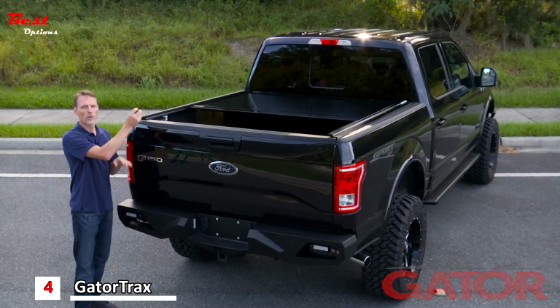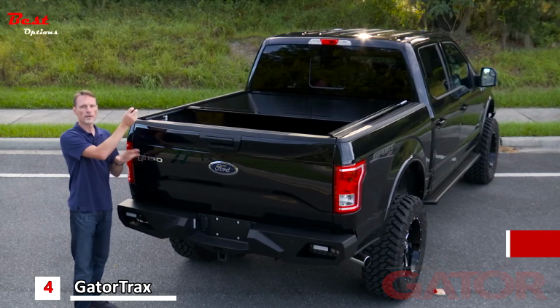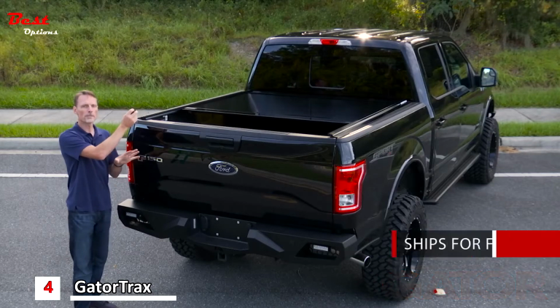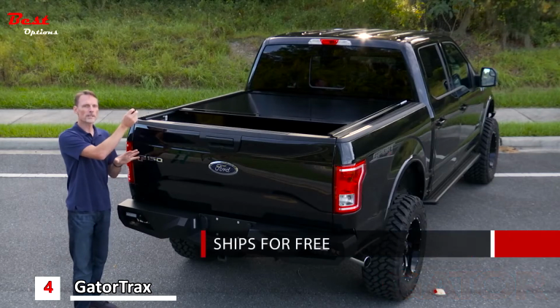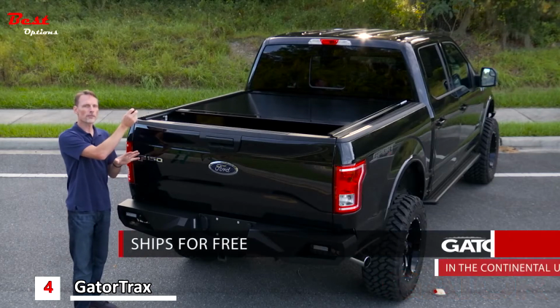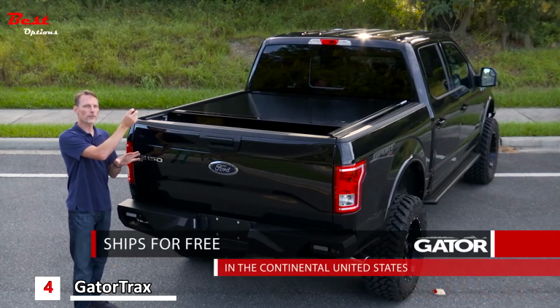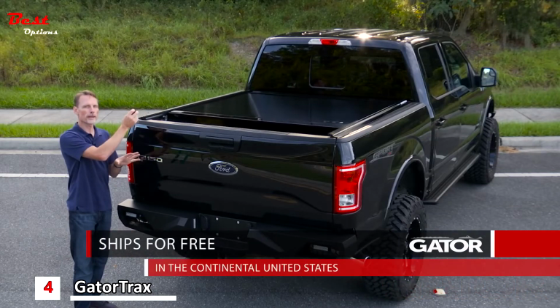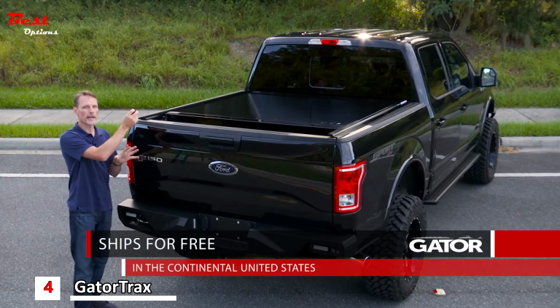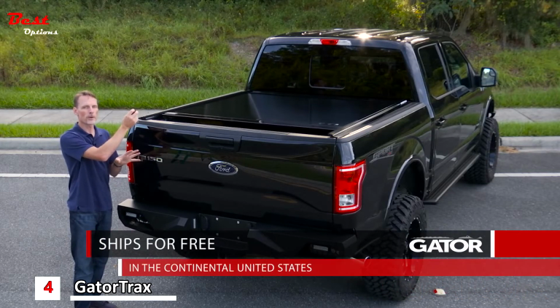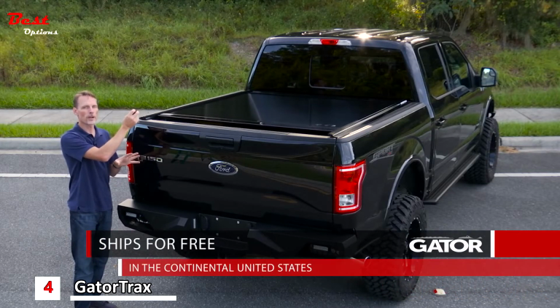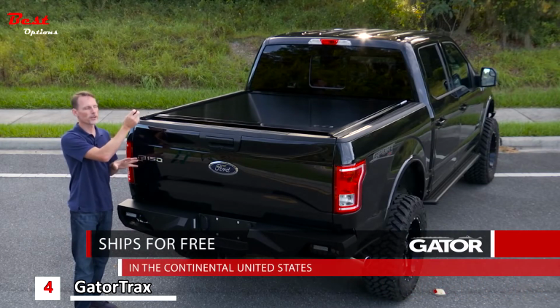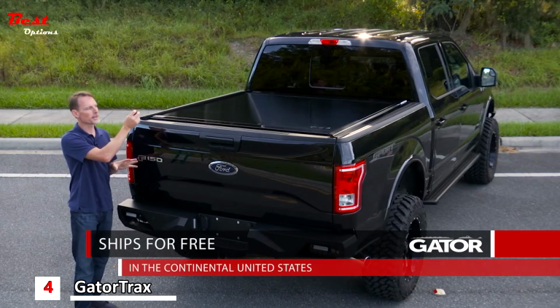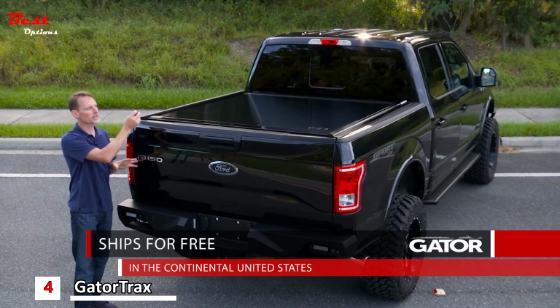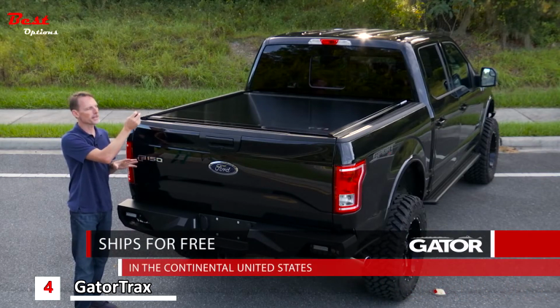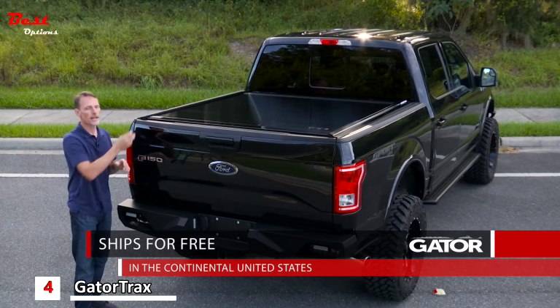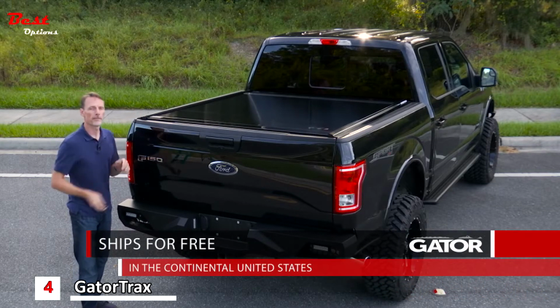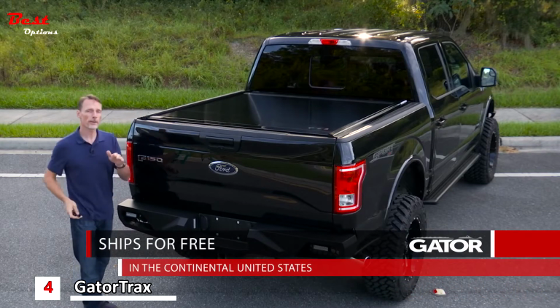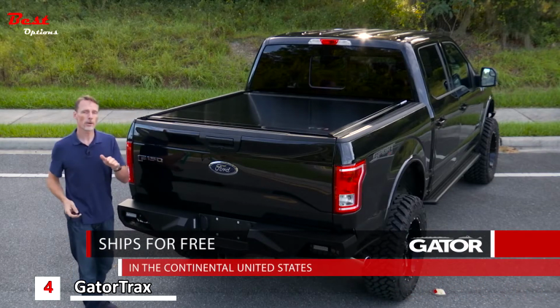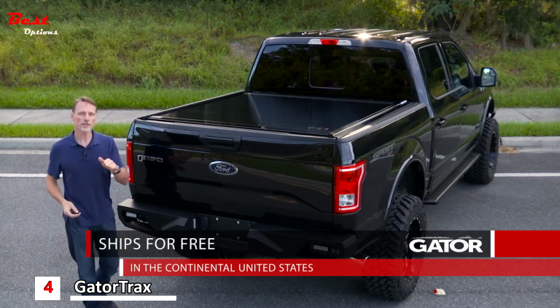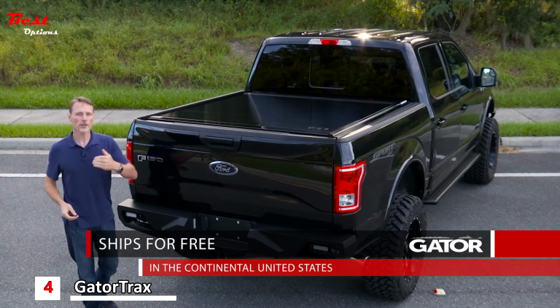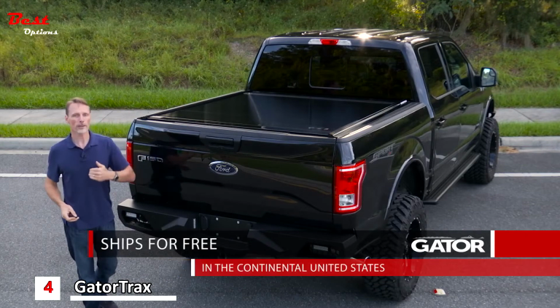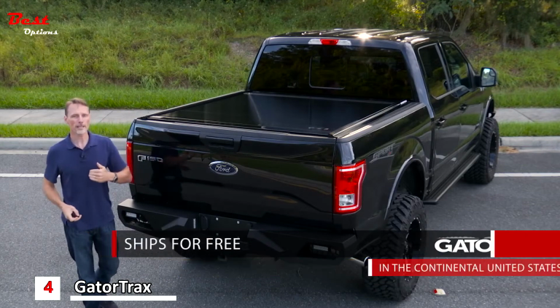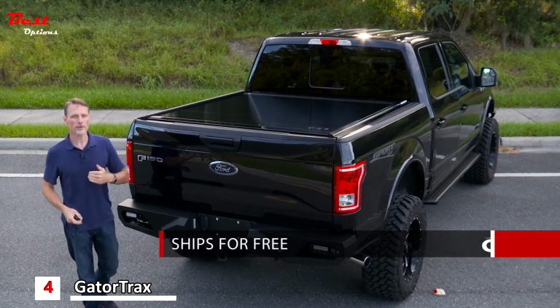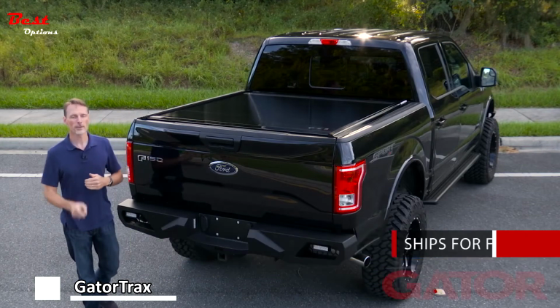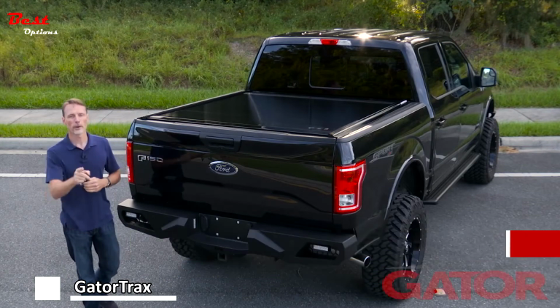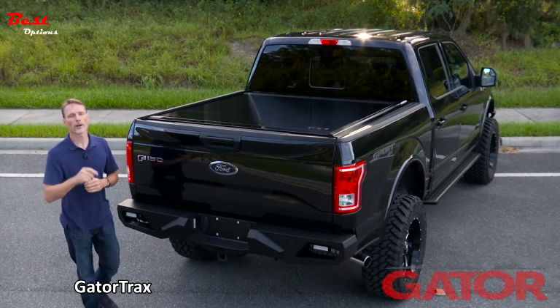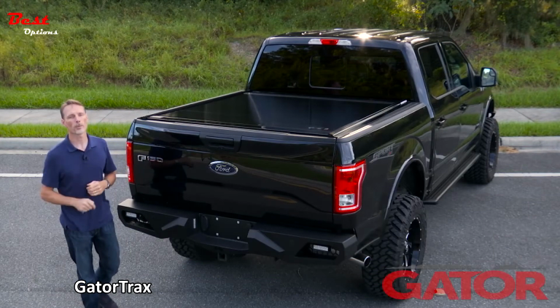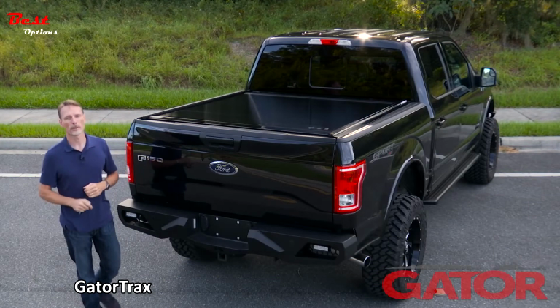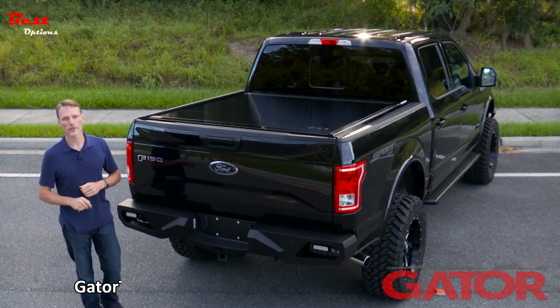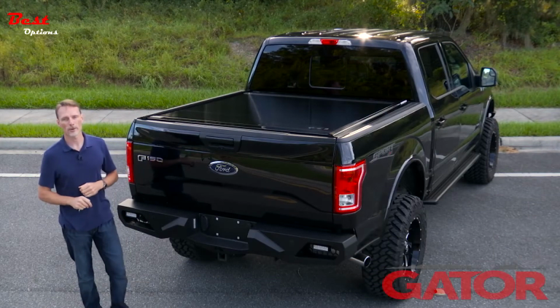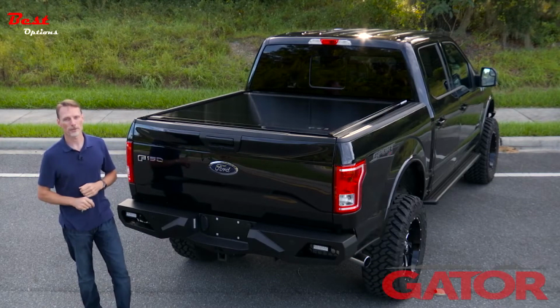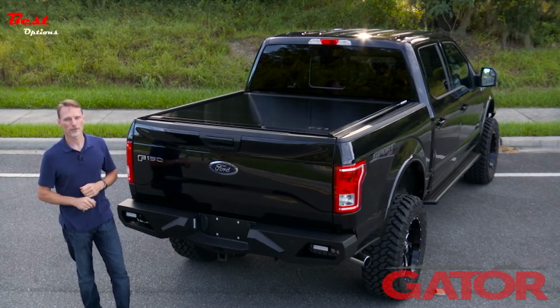We ship this cover for free to anywhere in the continental United States. If you have any questions, call the experts. We're here to help you pick the right parts for you.